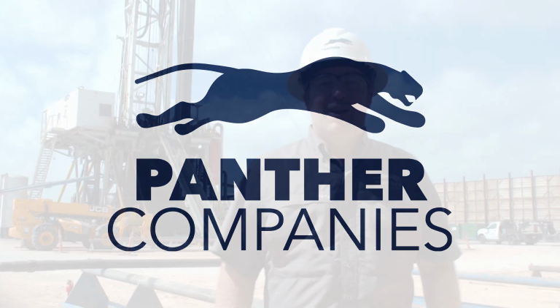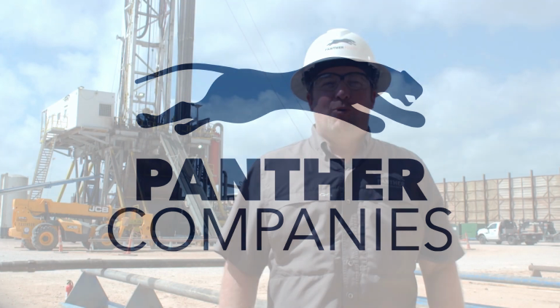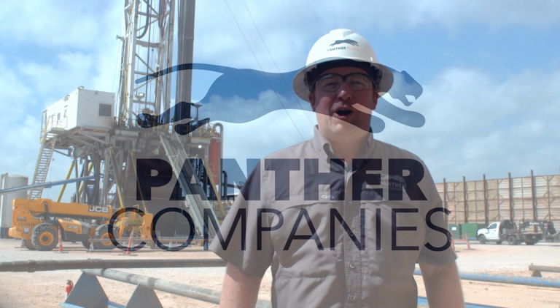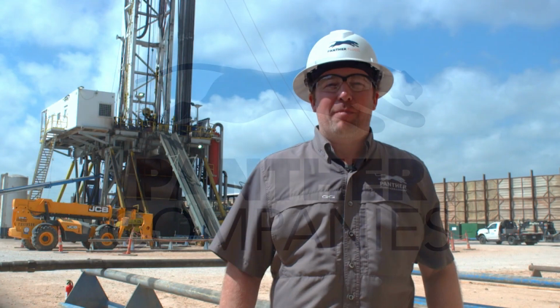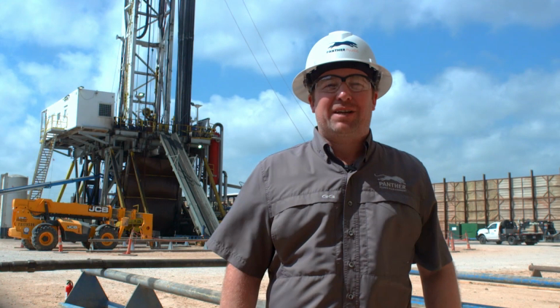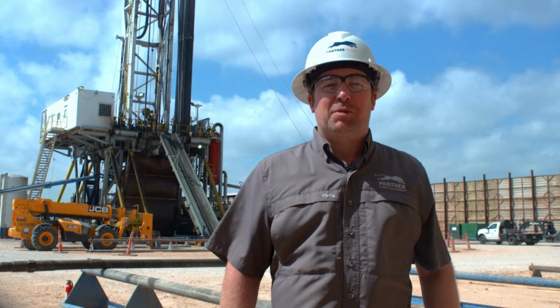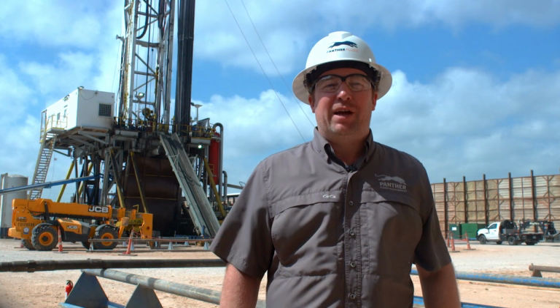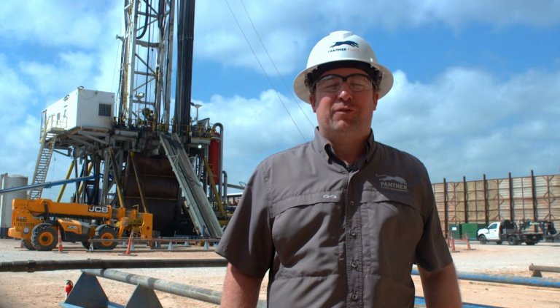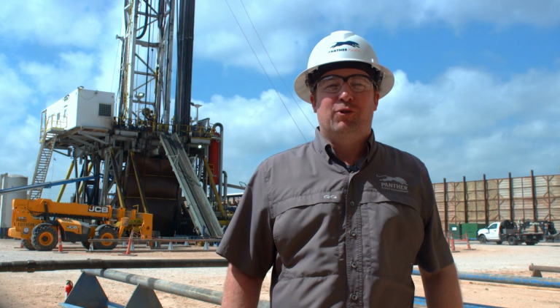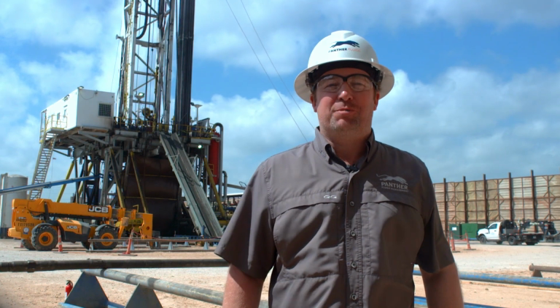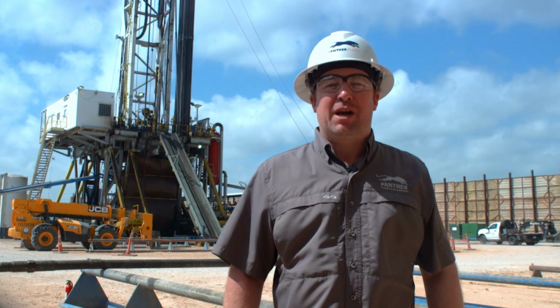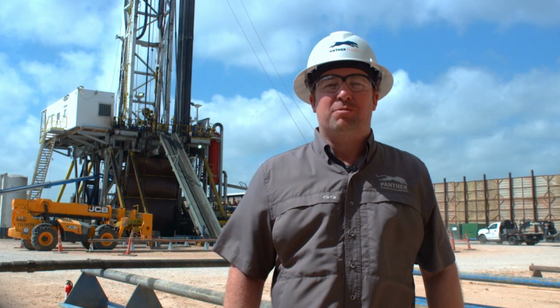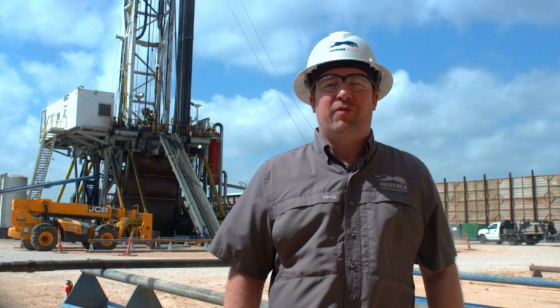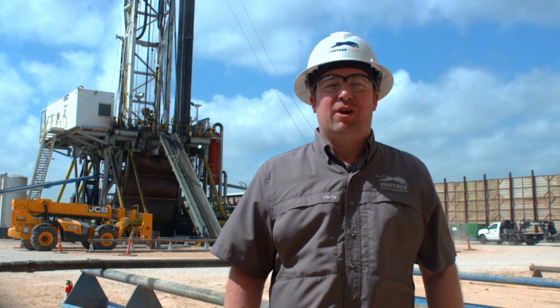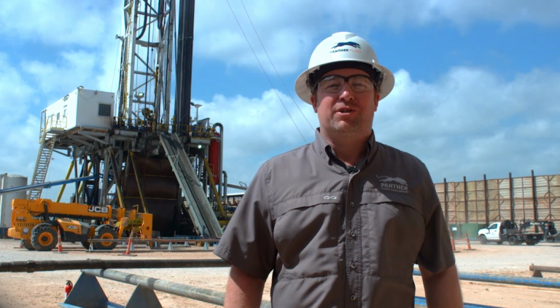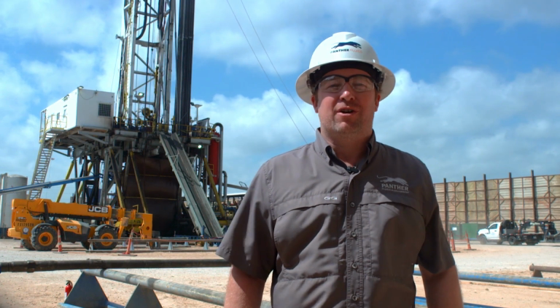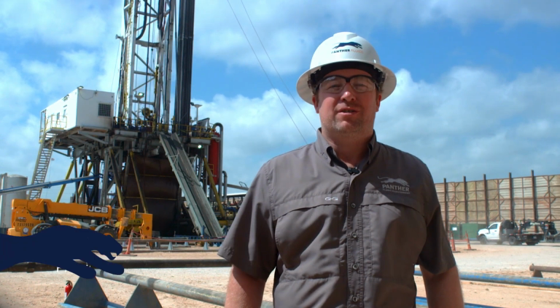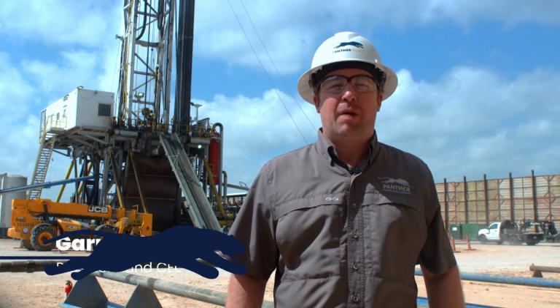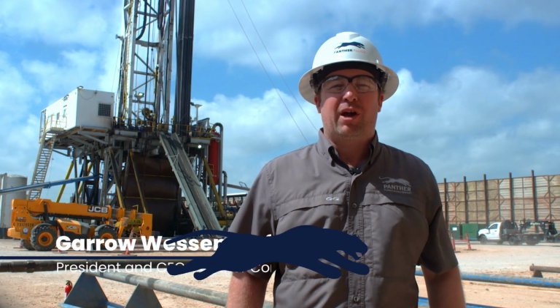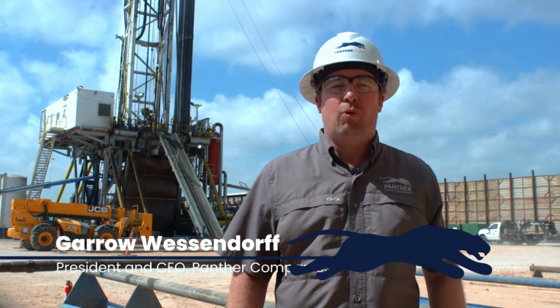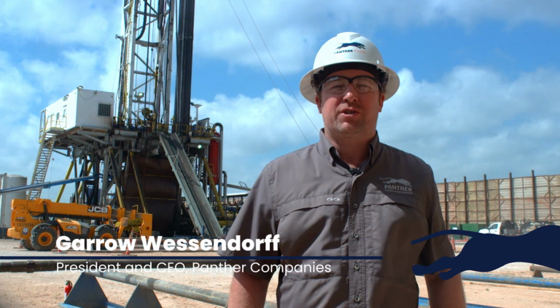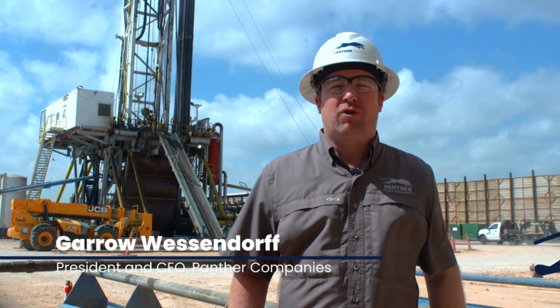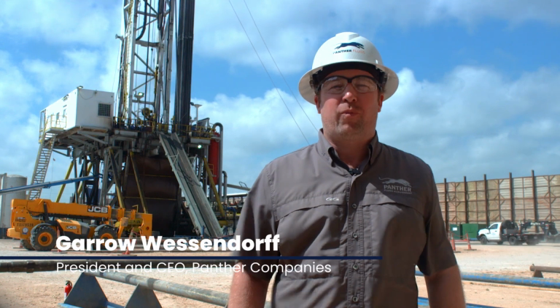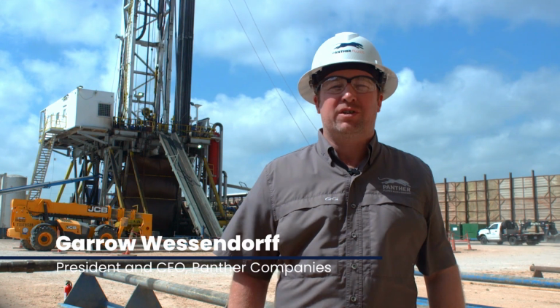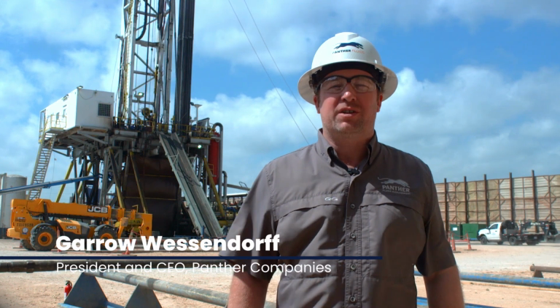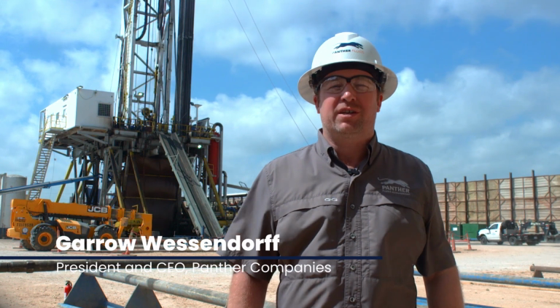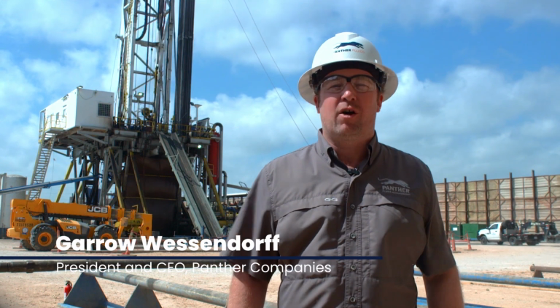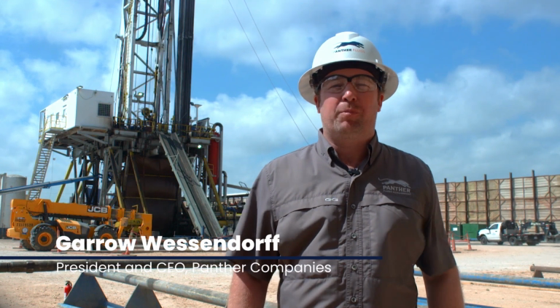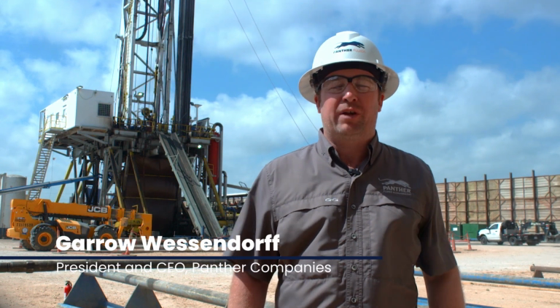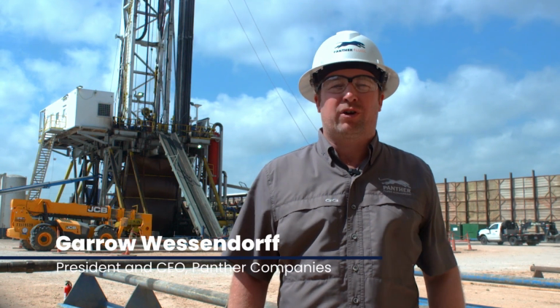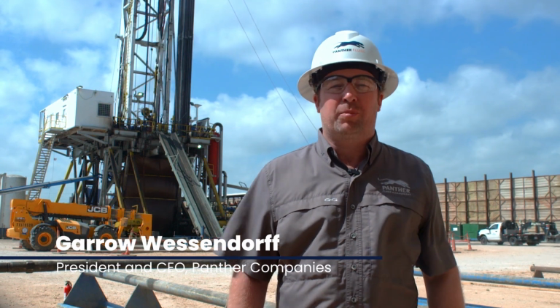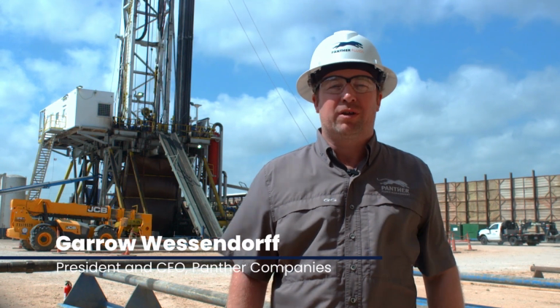Welcome back to the Panther Fluids Management video series. I'm Gerald Wesseldorf, President and CEO of the Panther Companies.